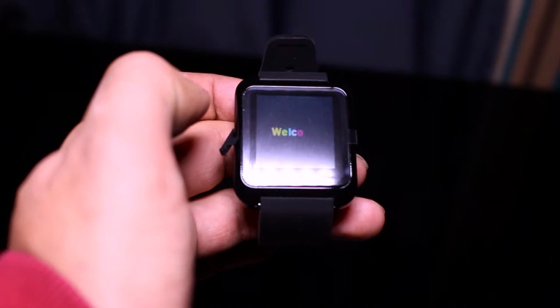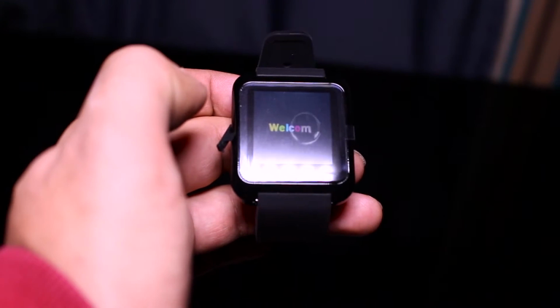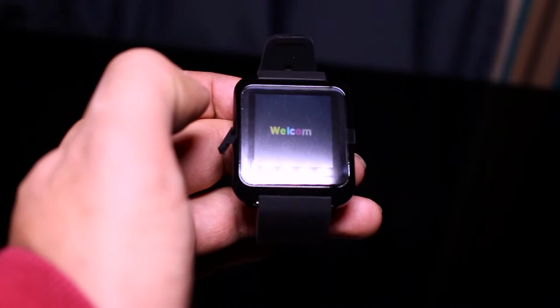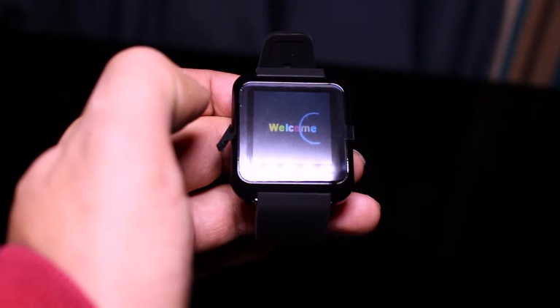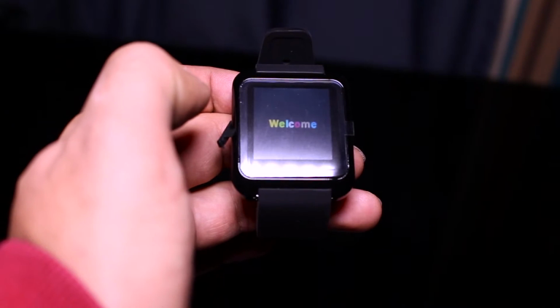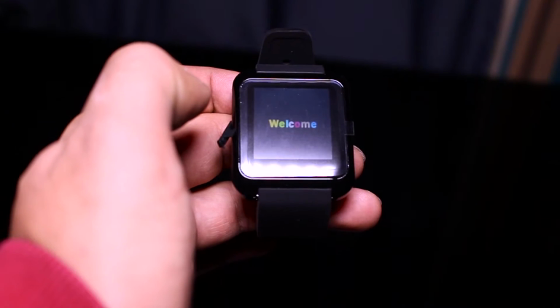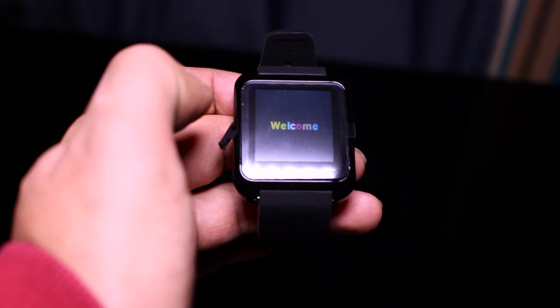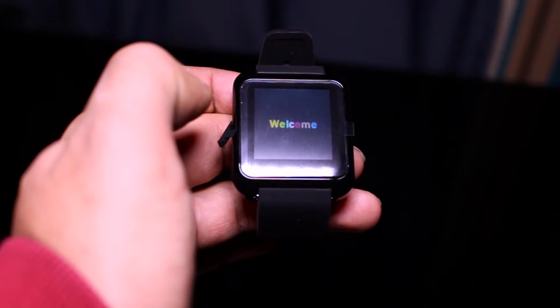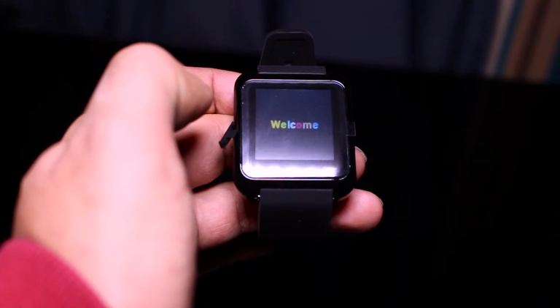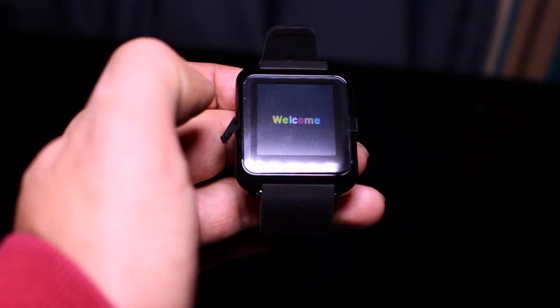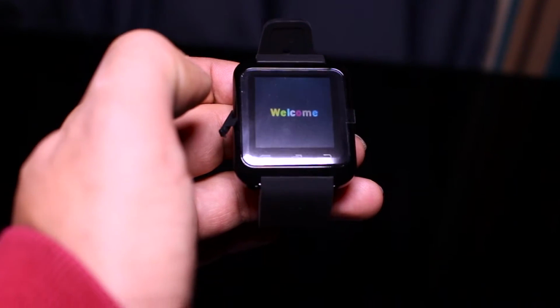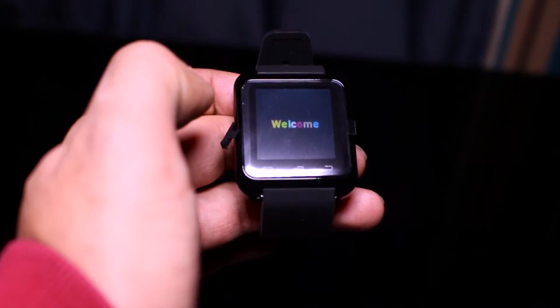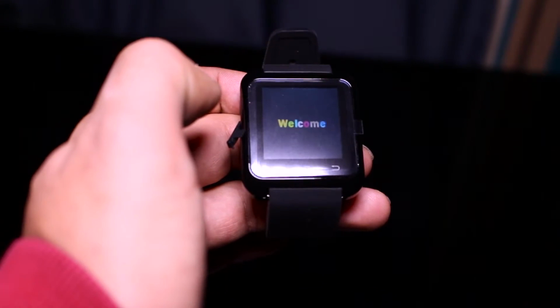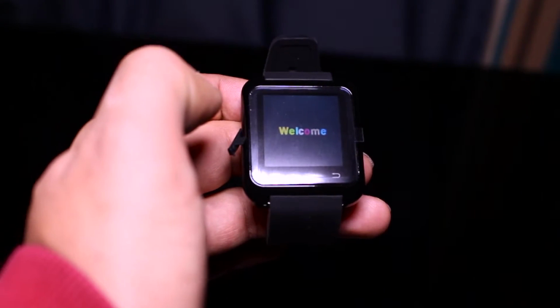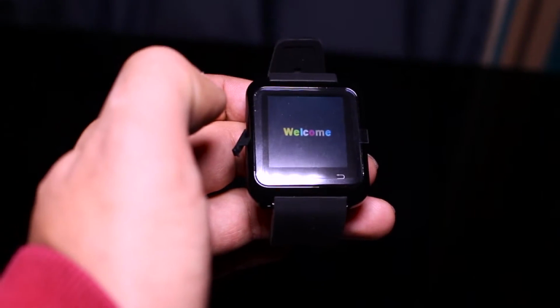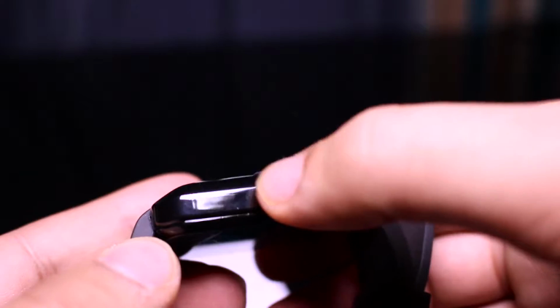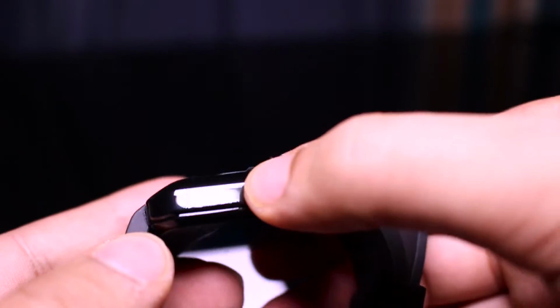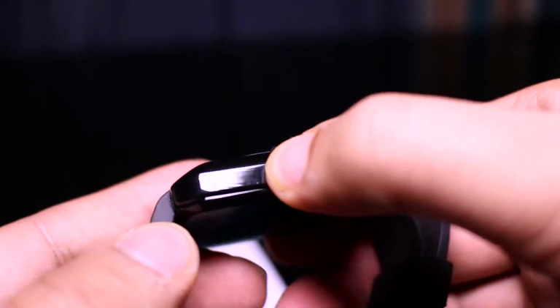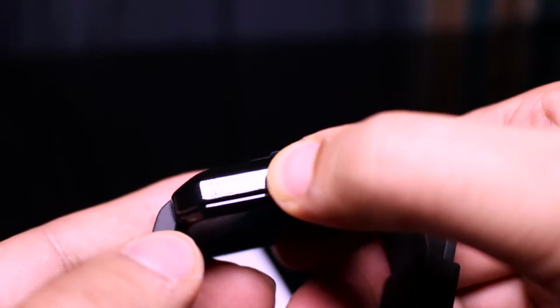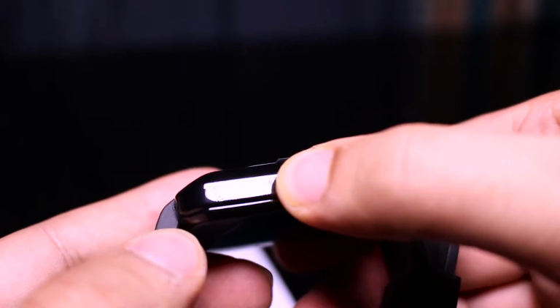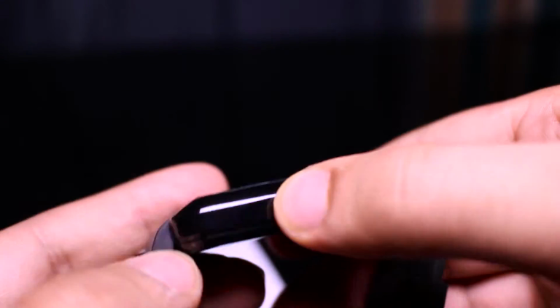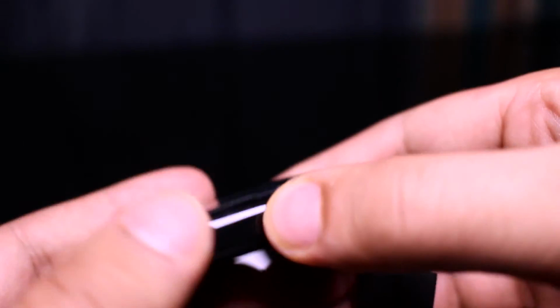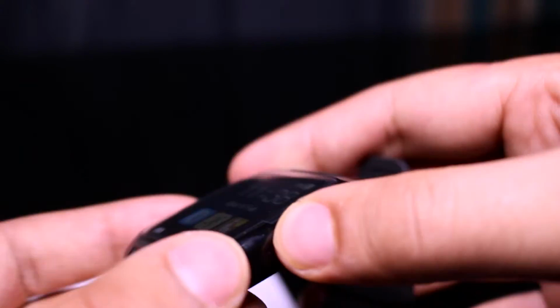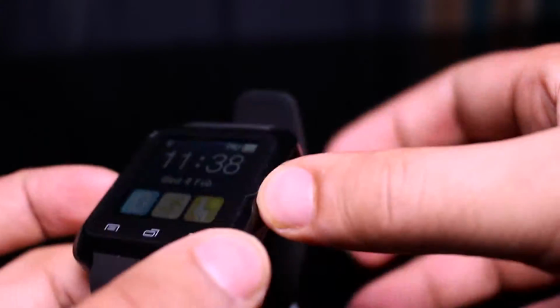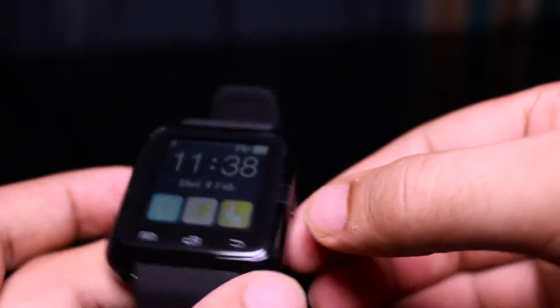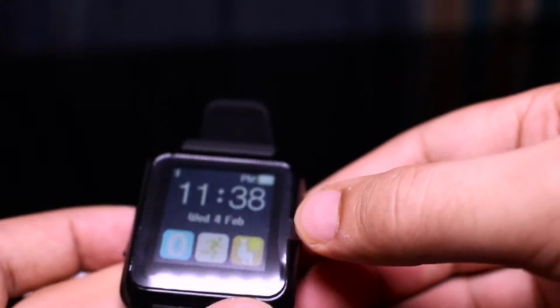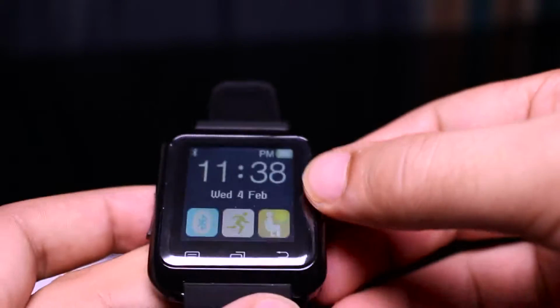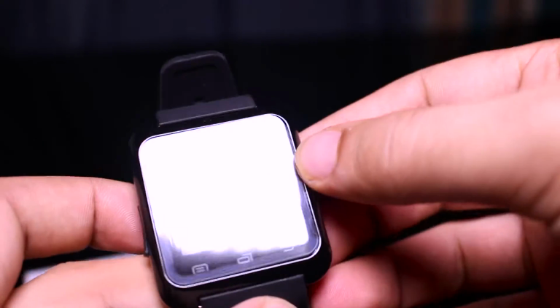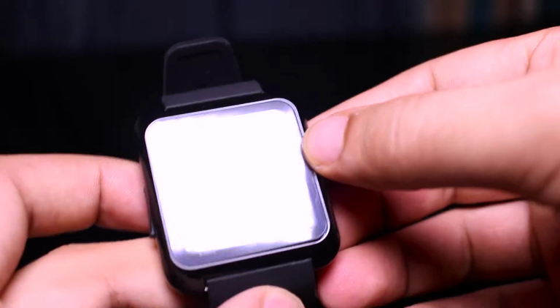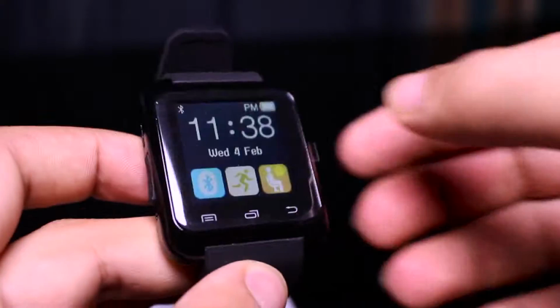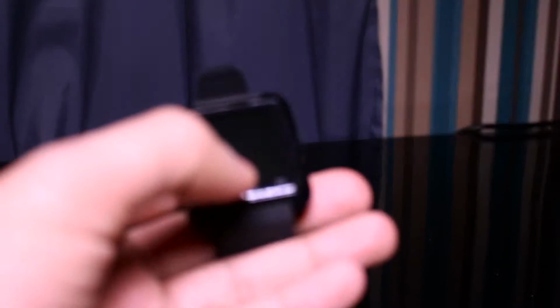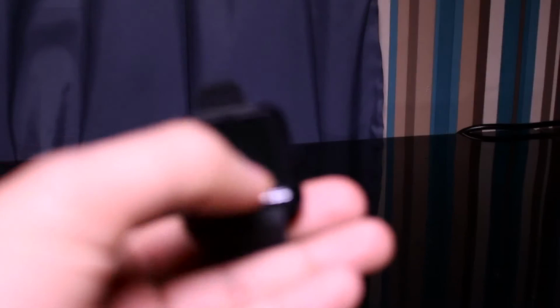You just need to hold the power button for a few seconds. You press this button and it unlocks the screen.